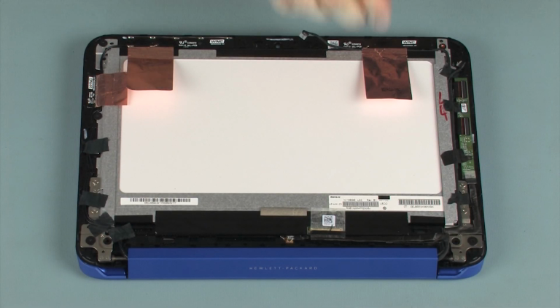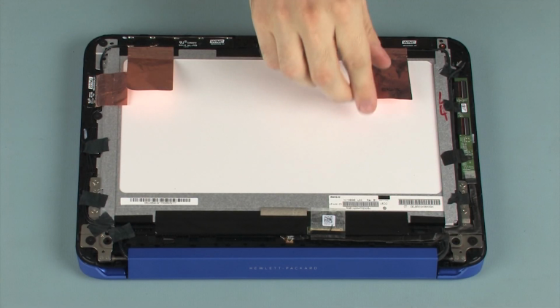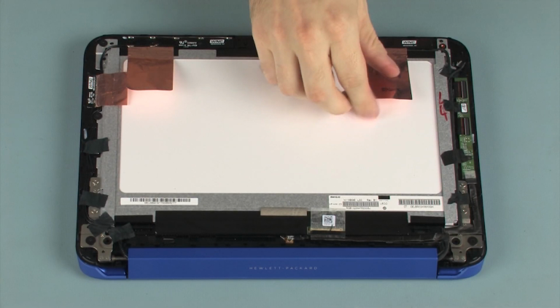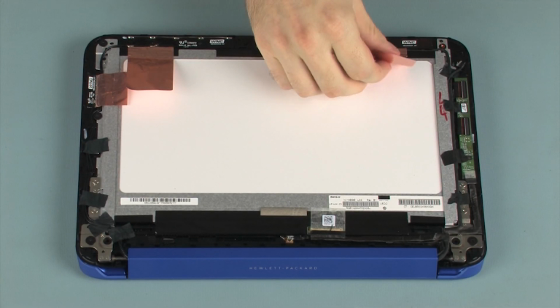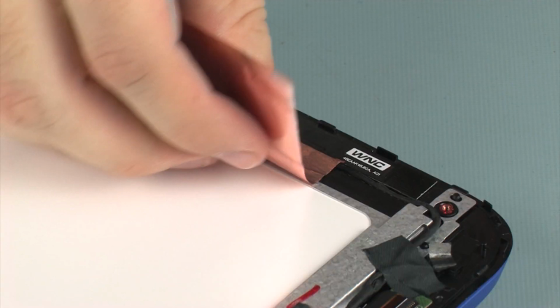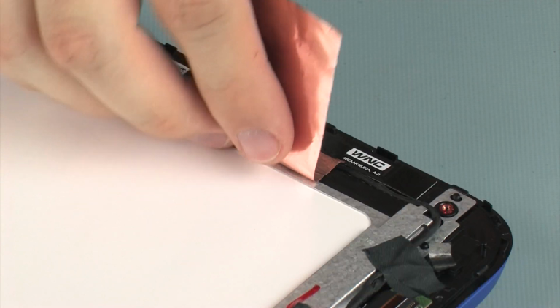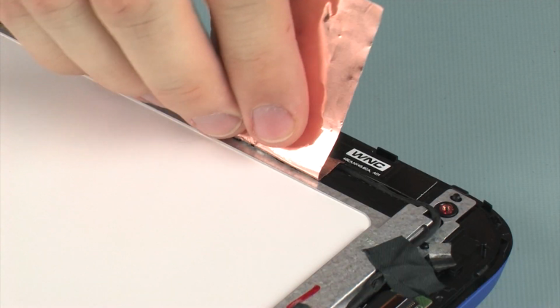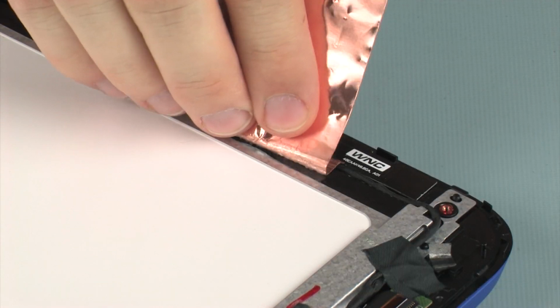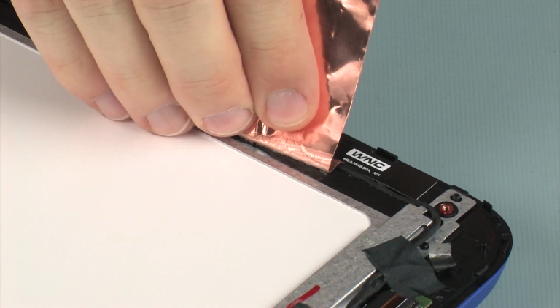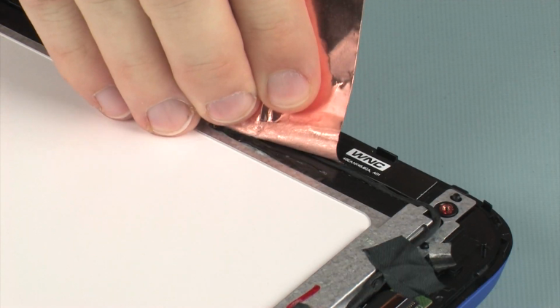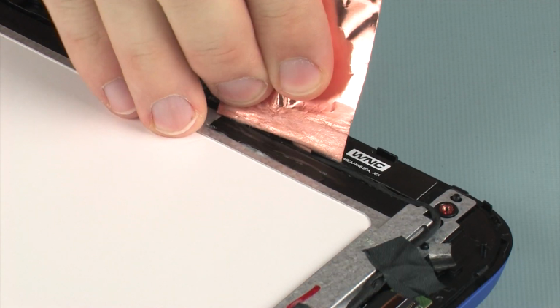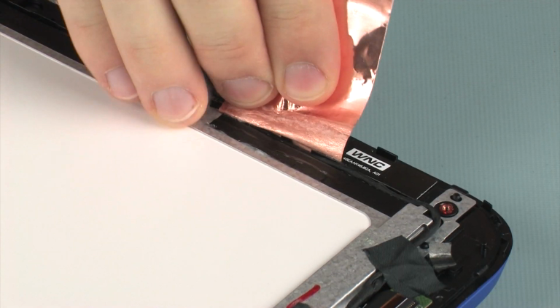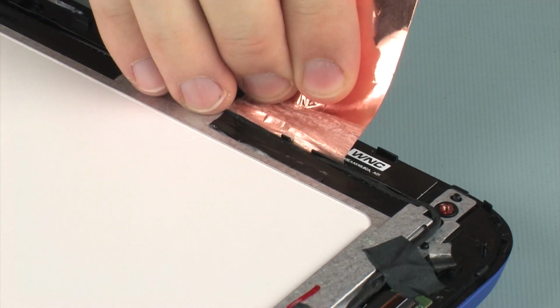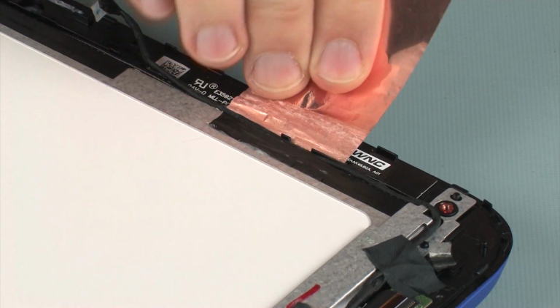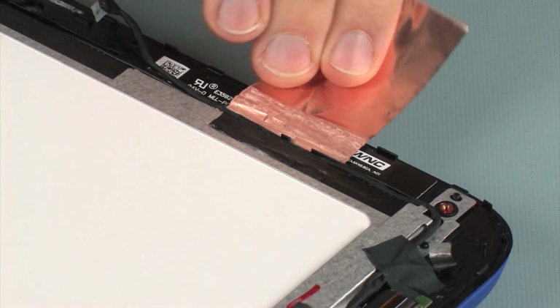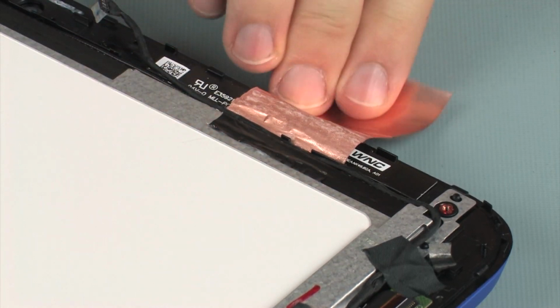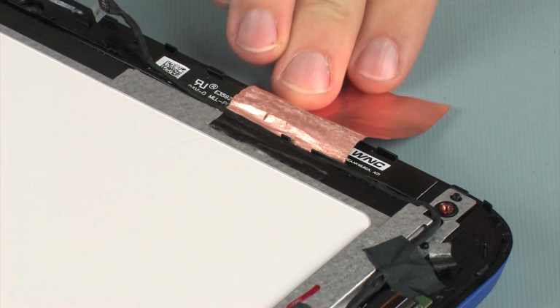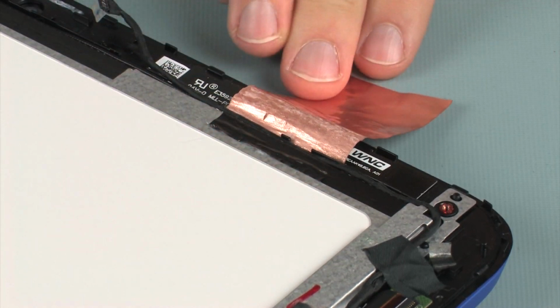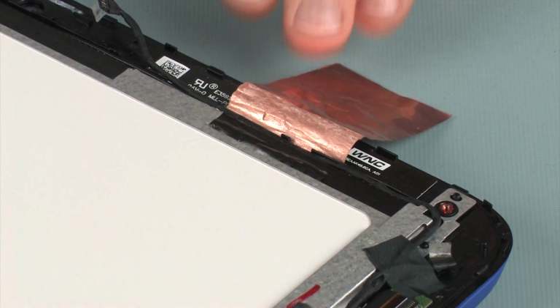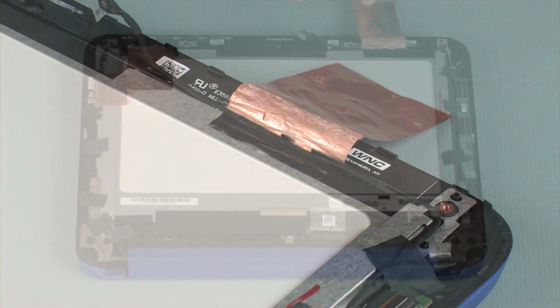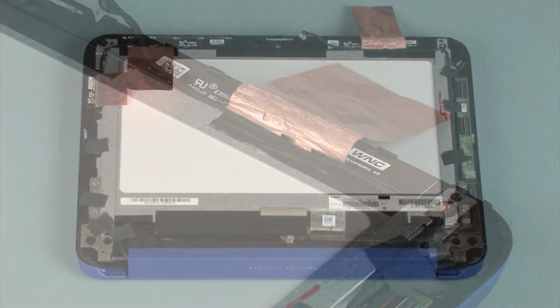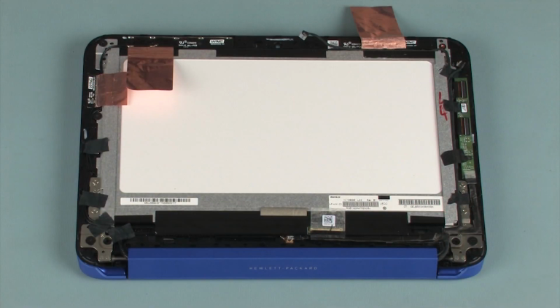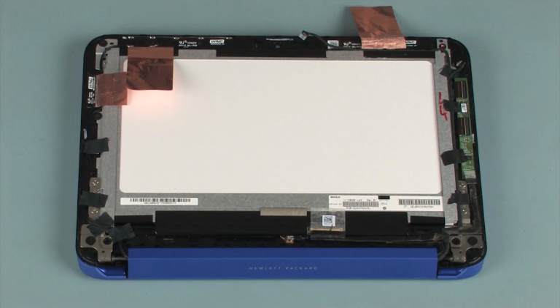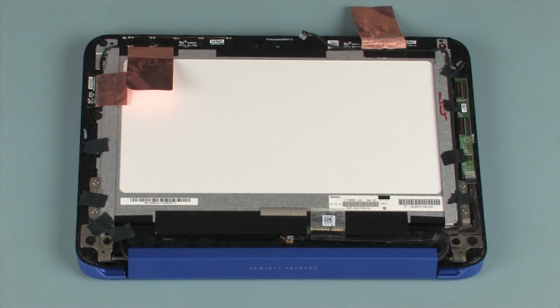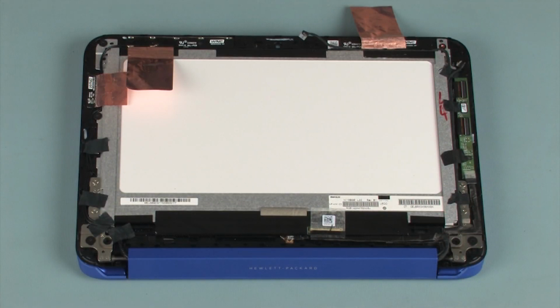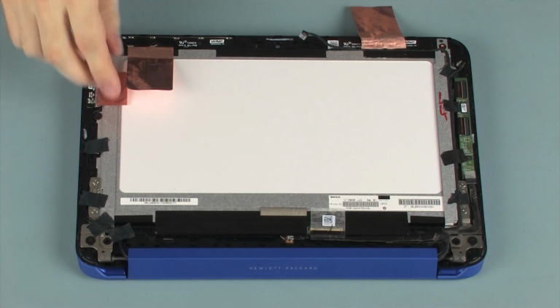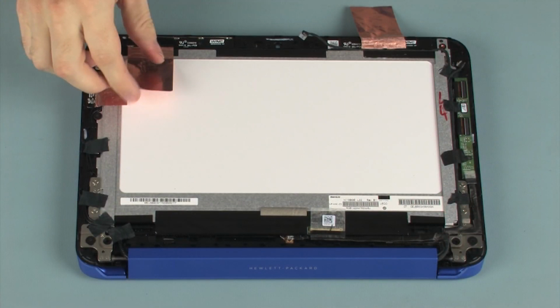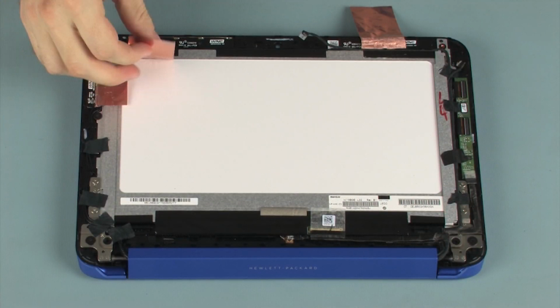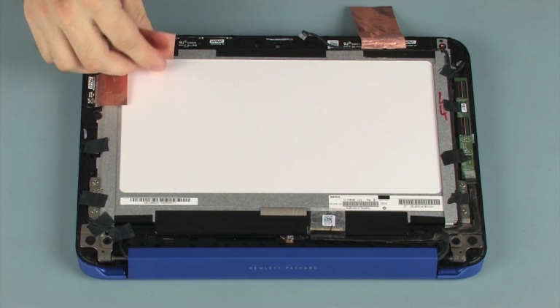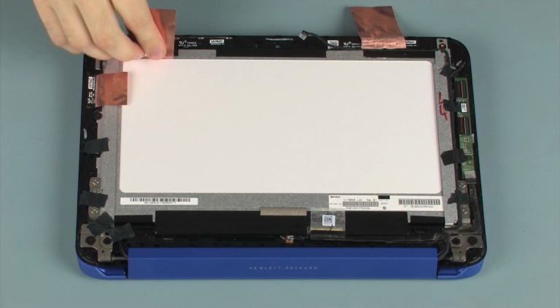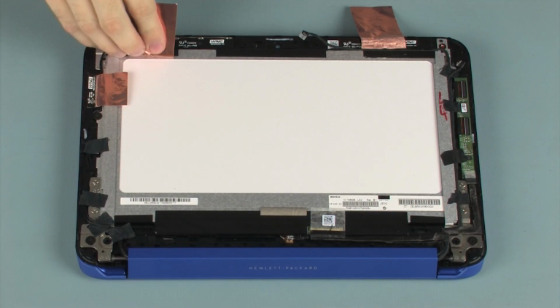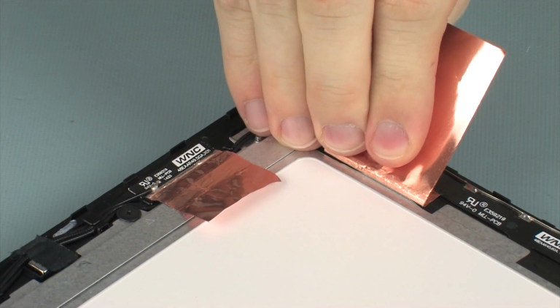Carefully peel back the metallic tape that secures the wireless antenna transceivers to the display panel.